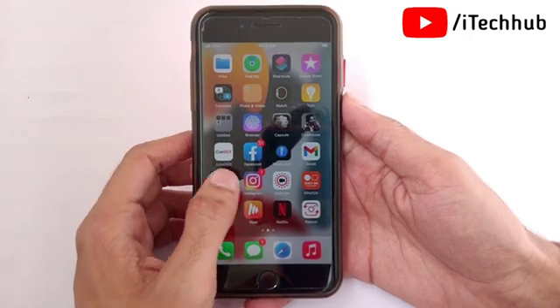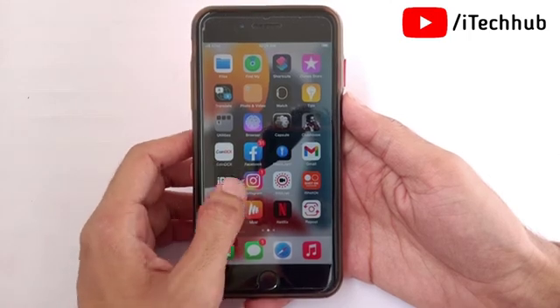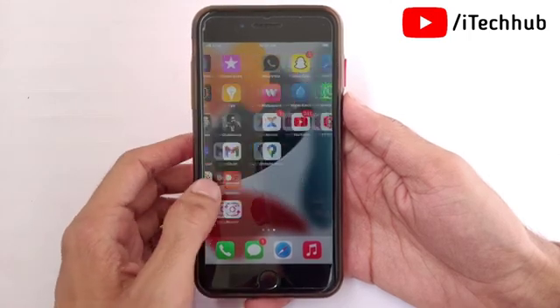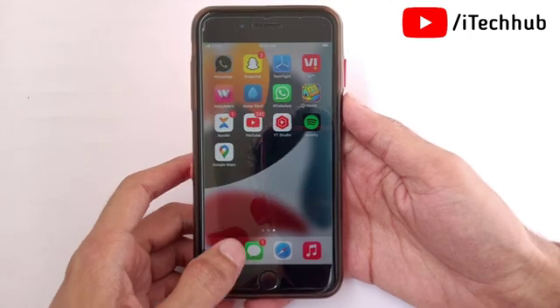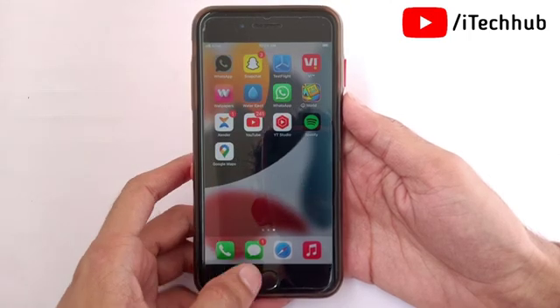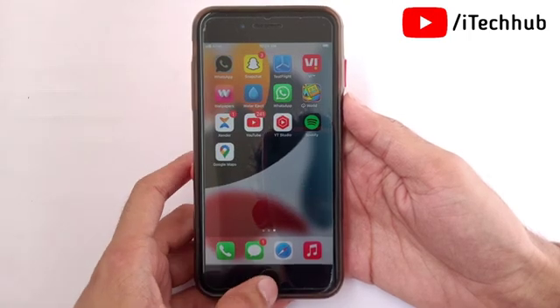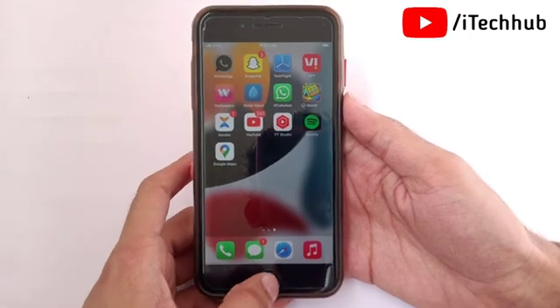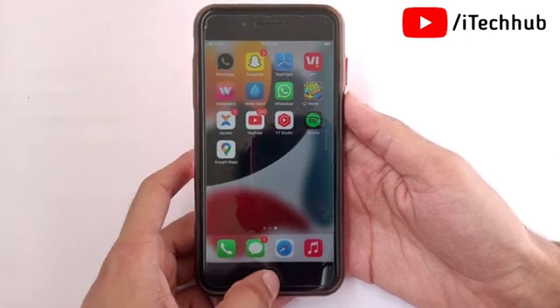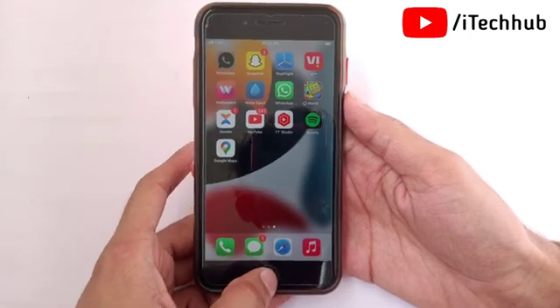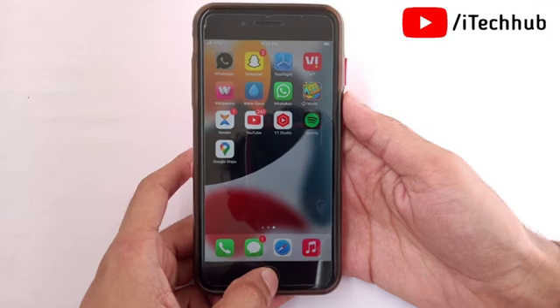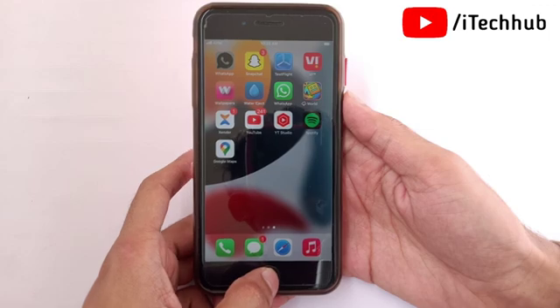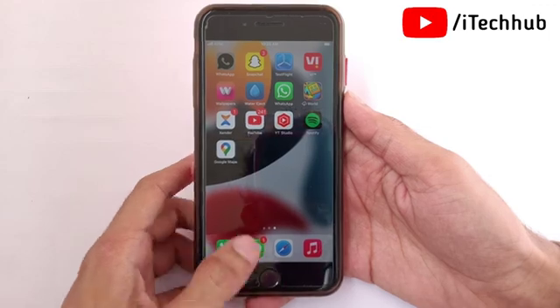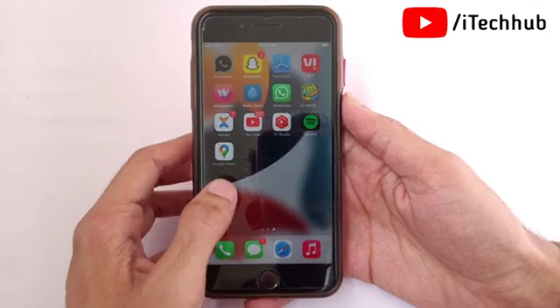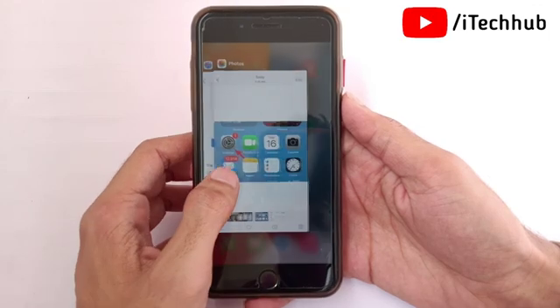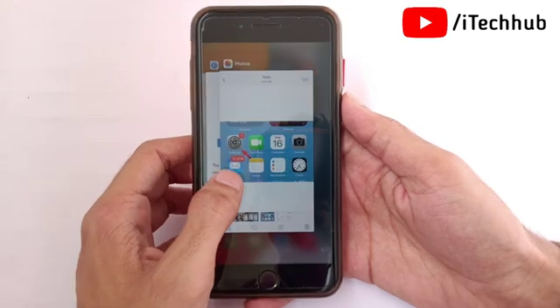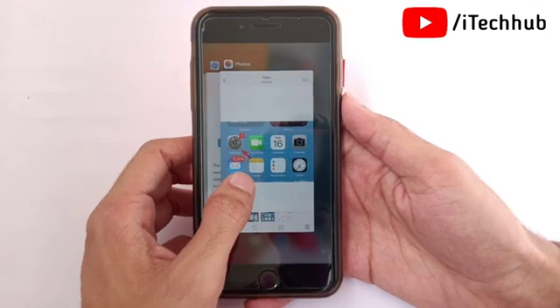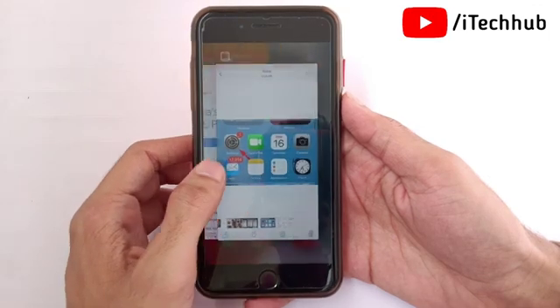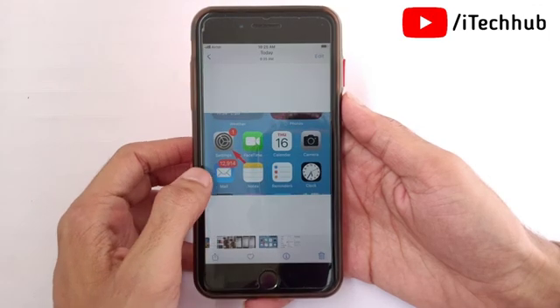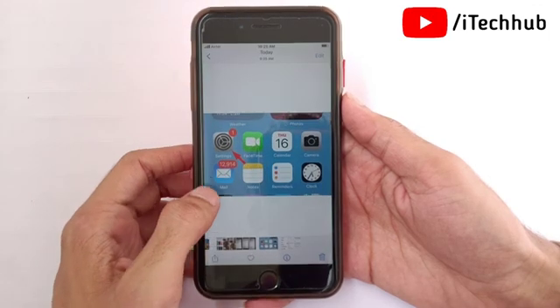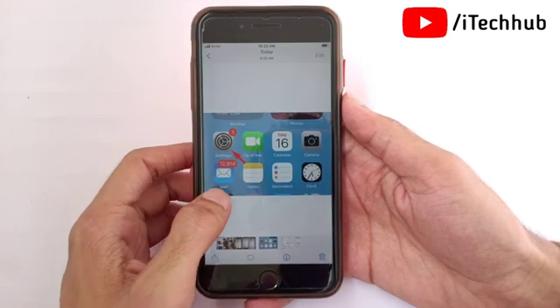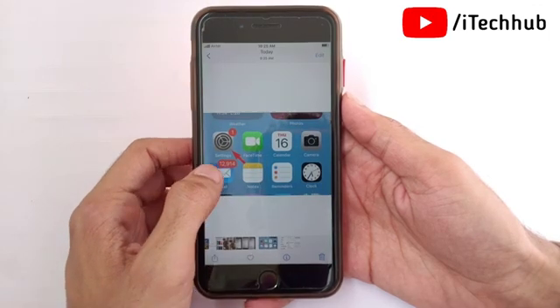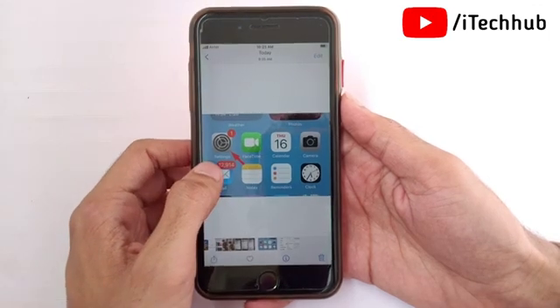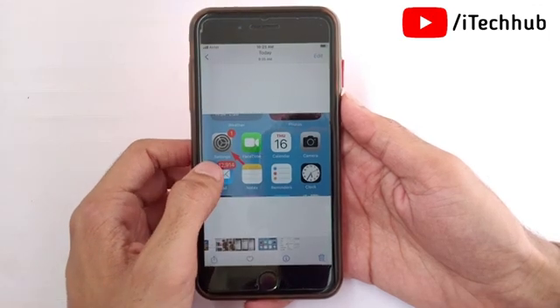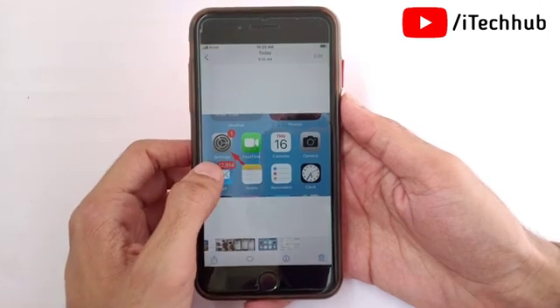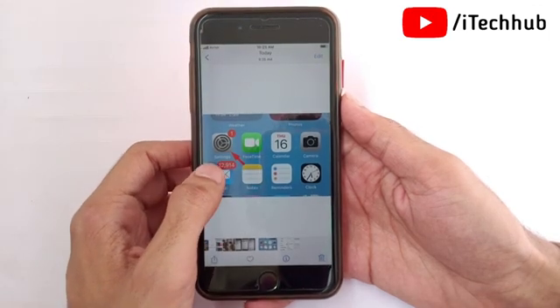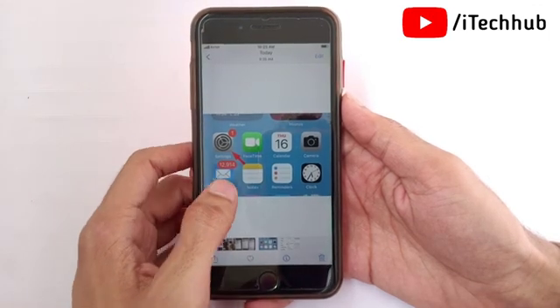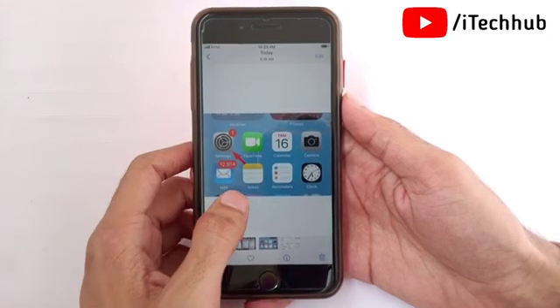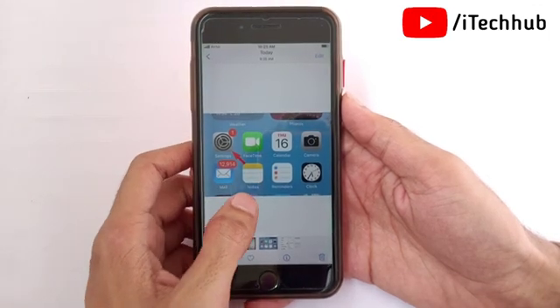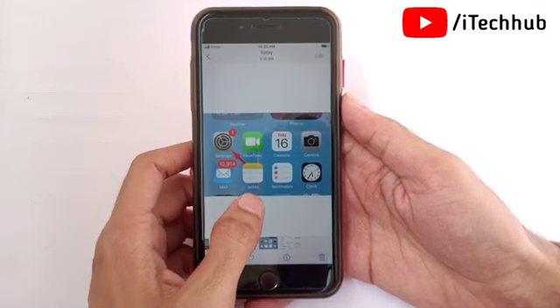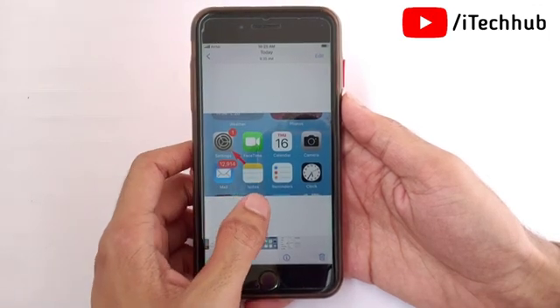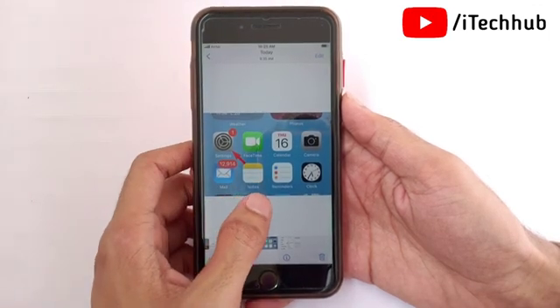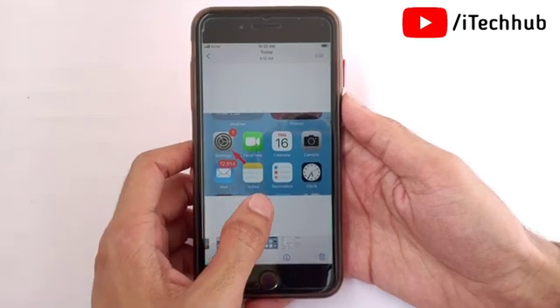First of all, head to the Settings app, either from the home screen or the App Library of your iPhone or iPad device.